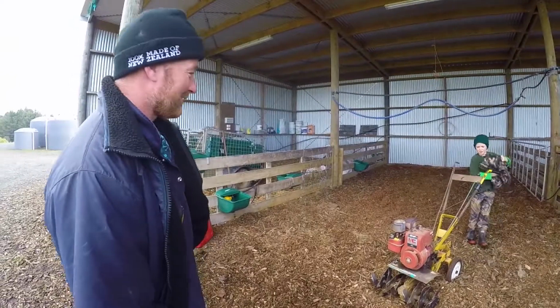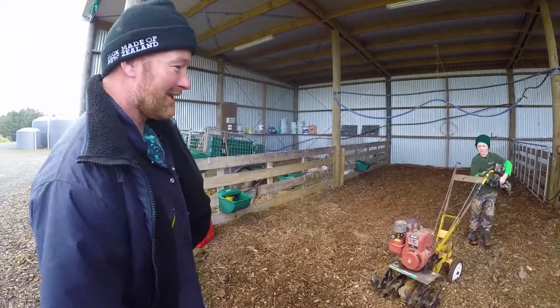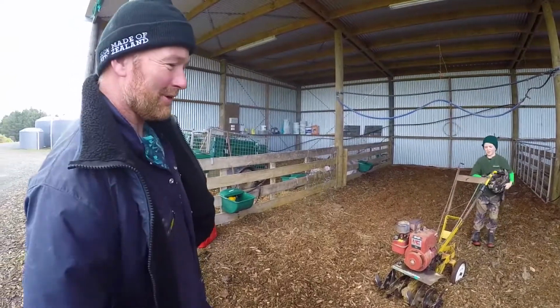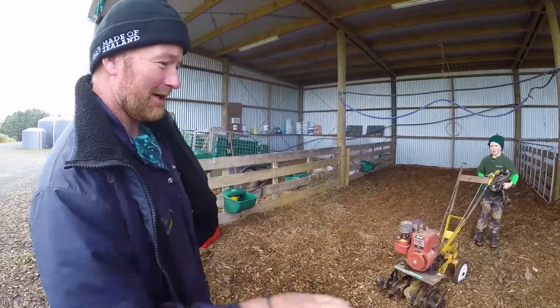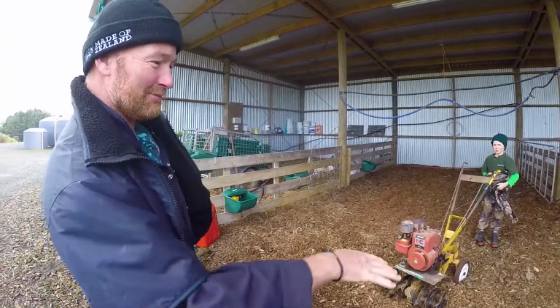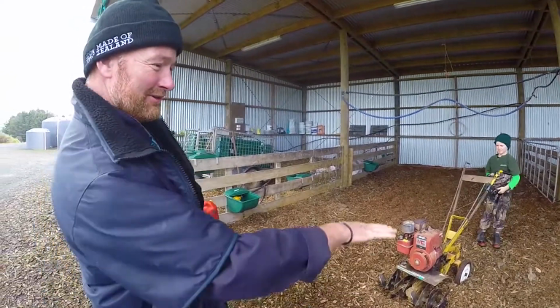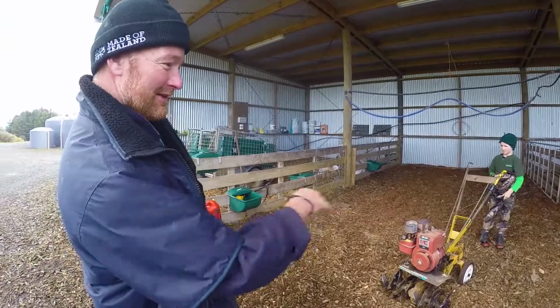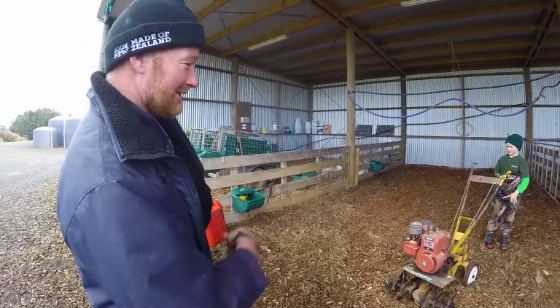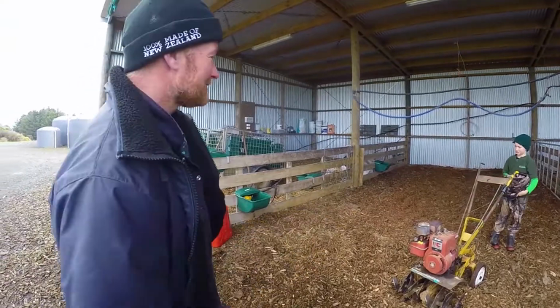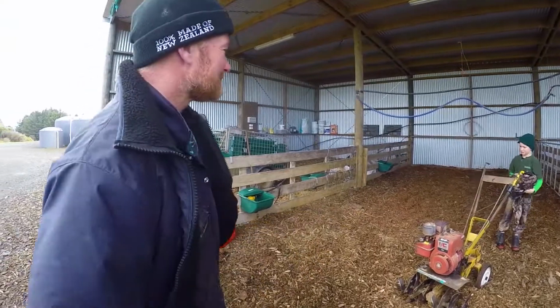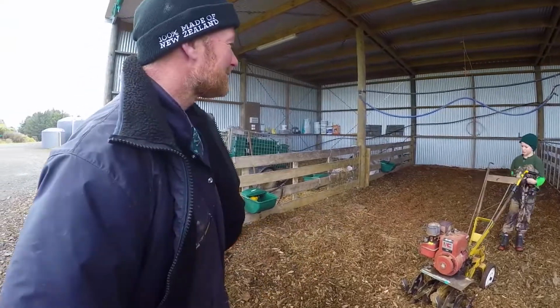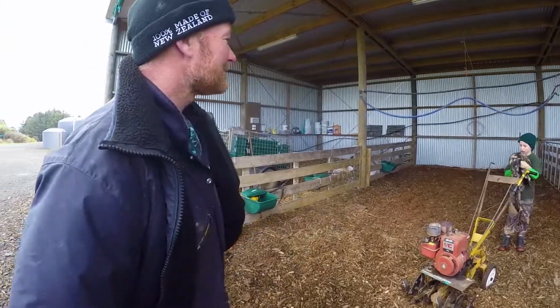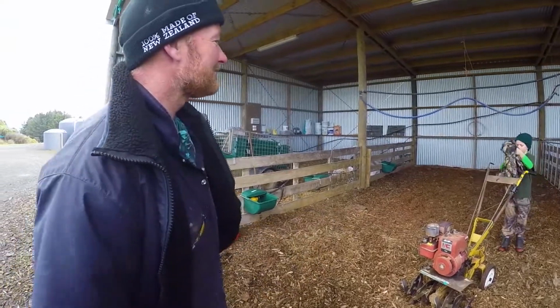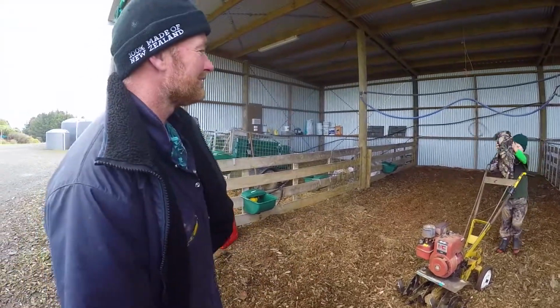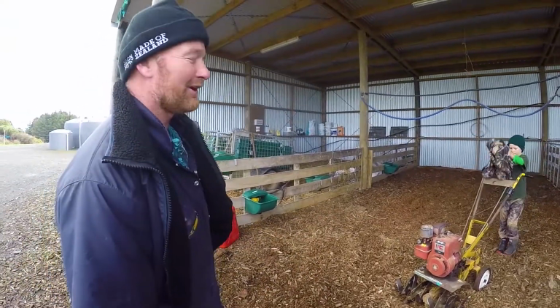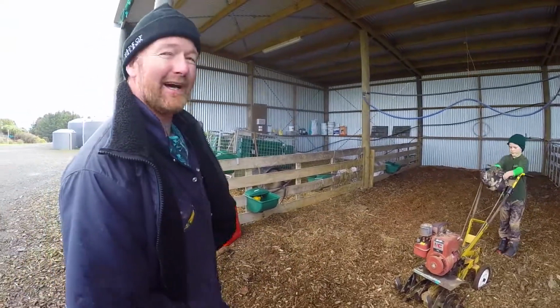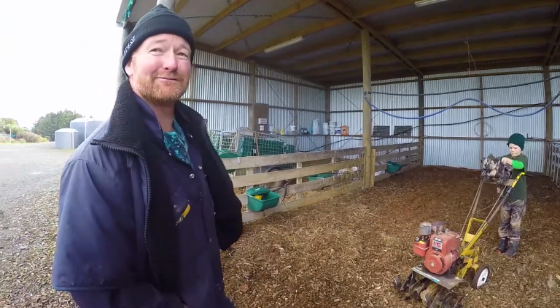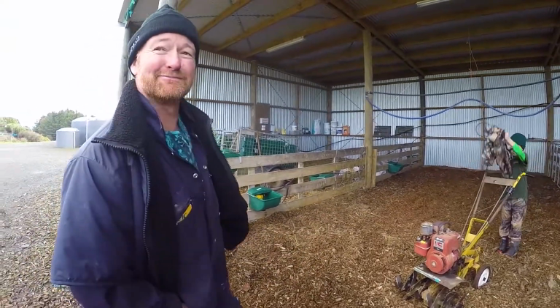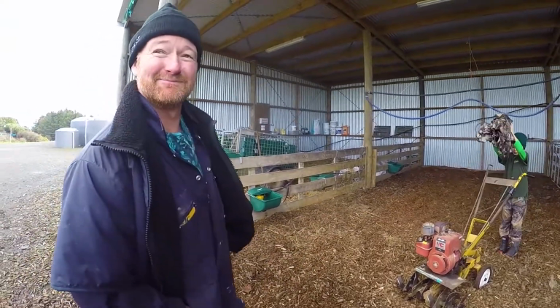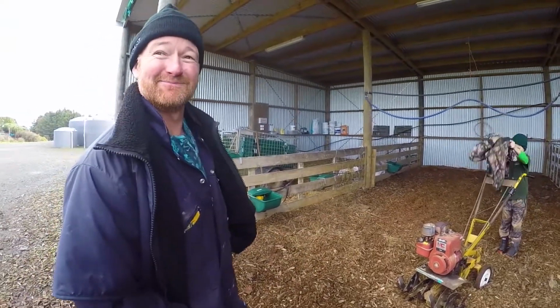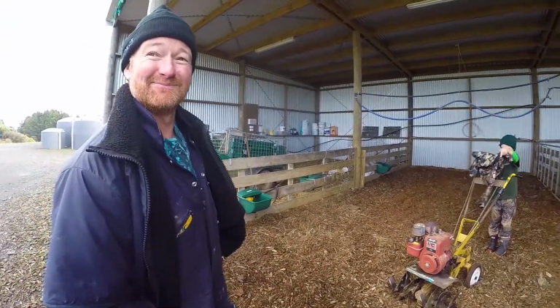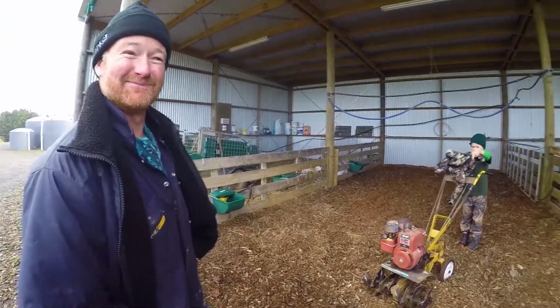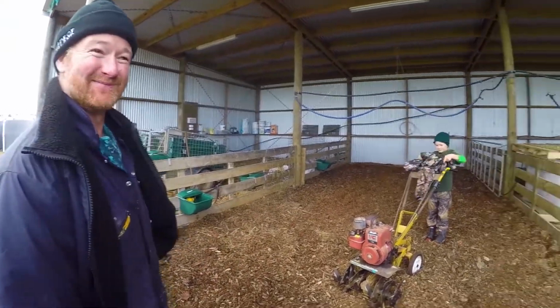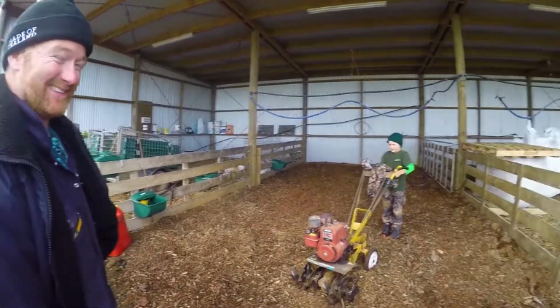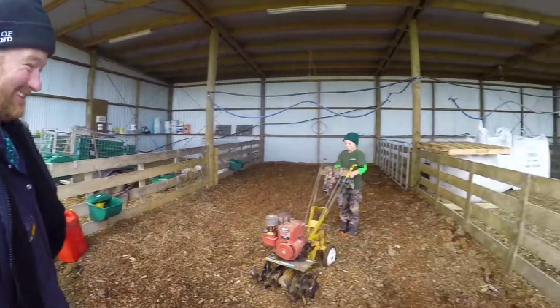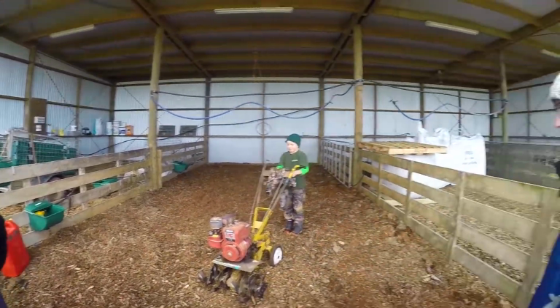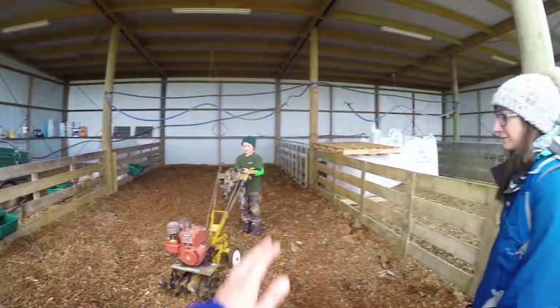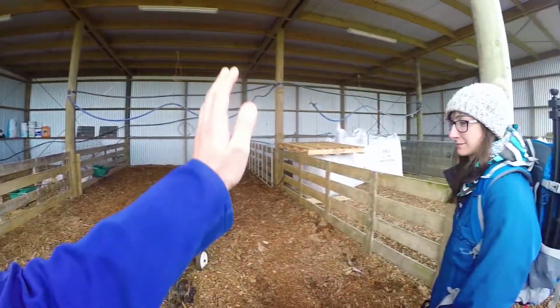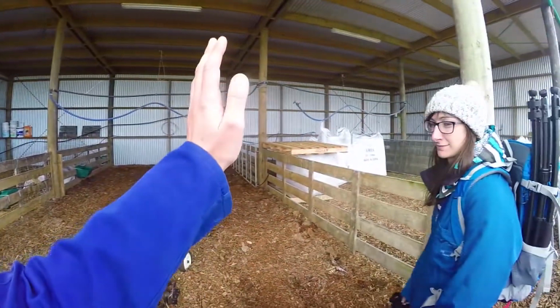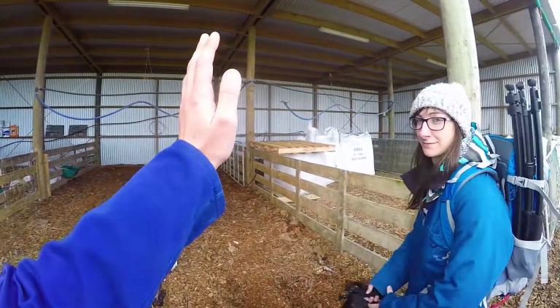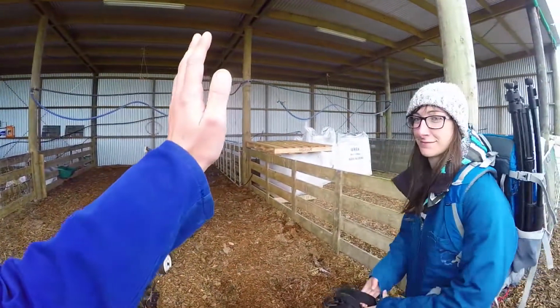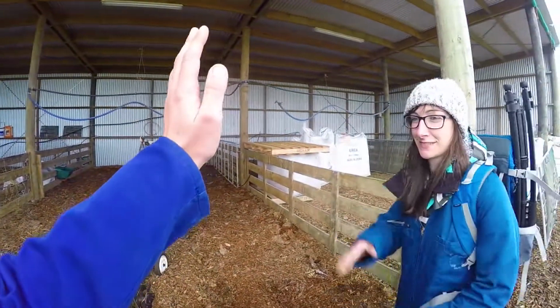A couple of clumps here and there. I'll probably give you a nine and a half. Nine and a half — Laura, give me a high five for nine and a half!